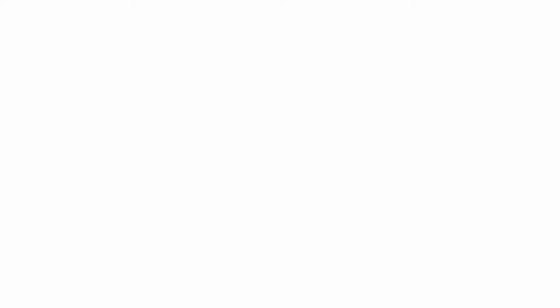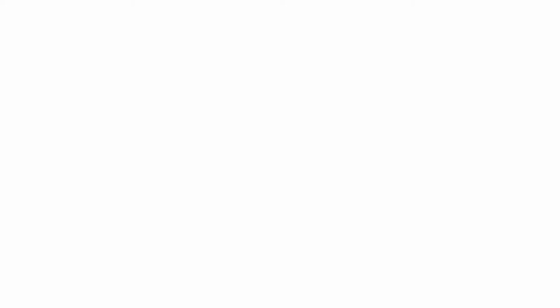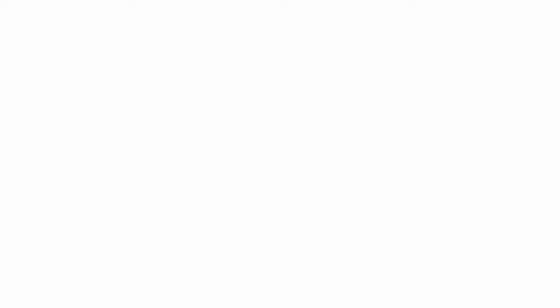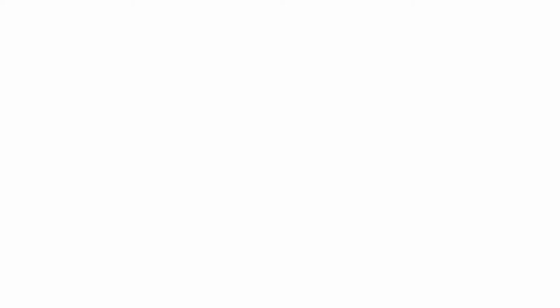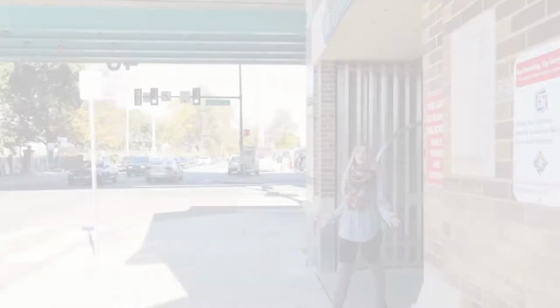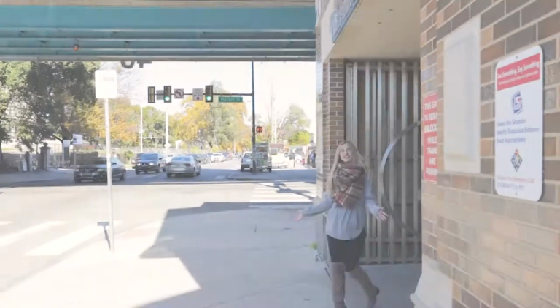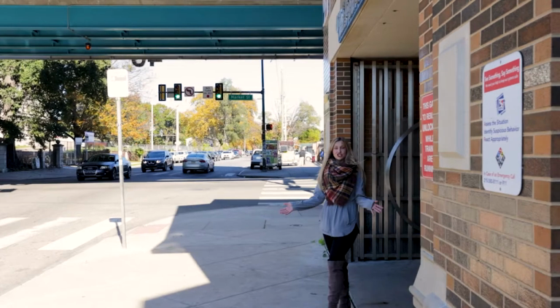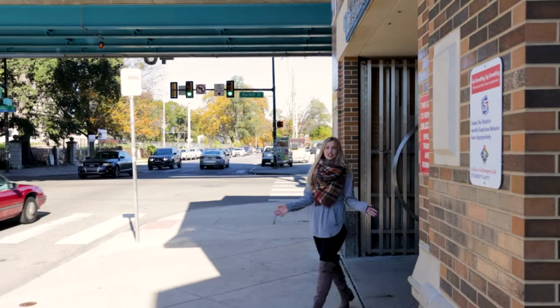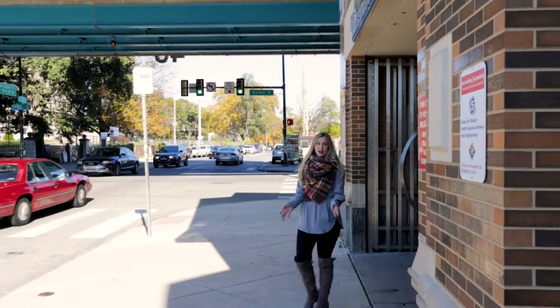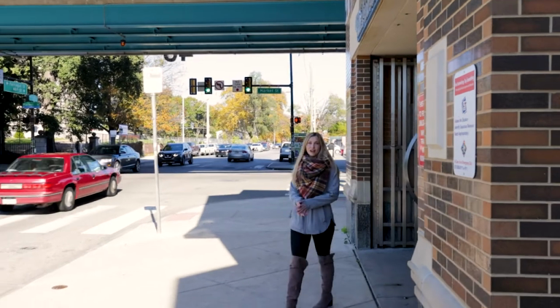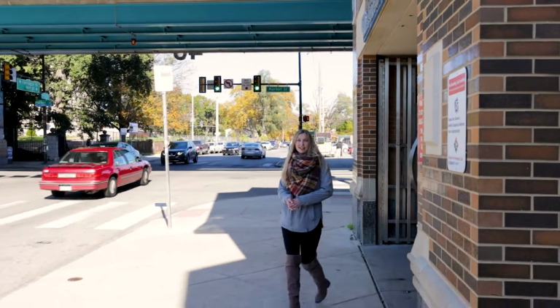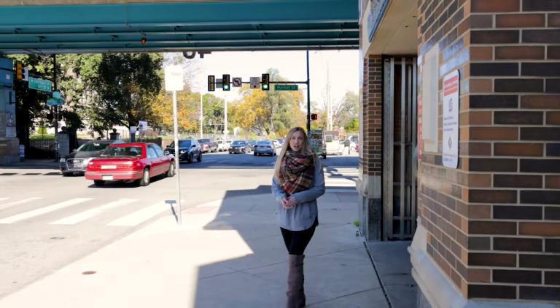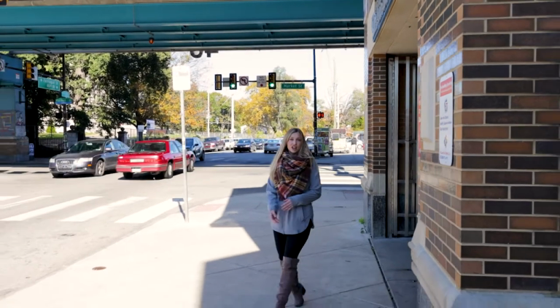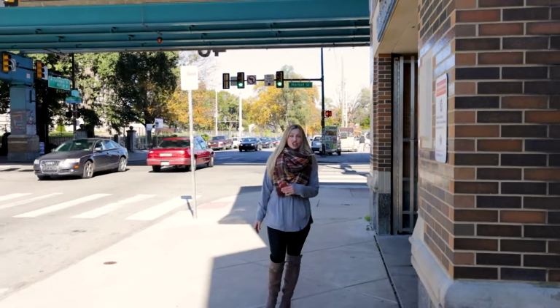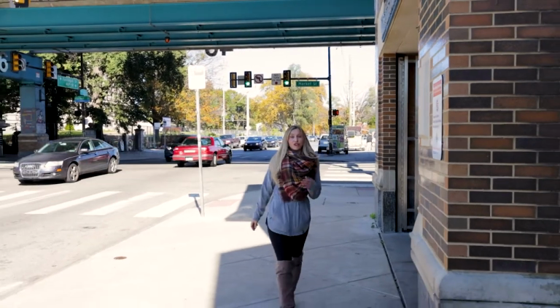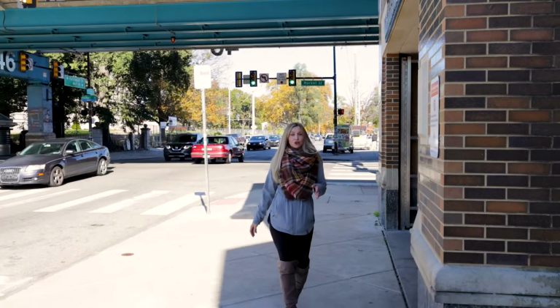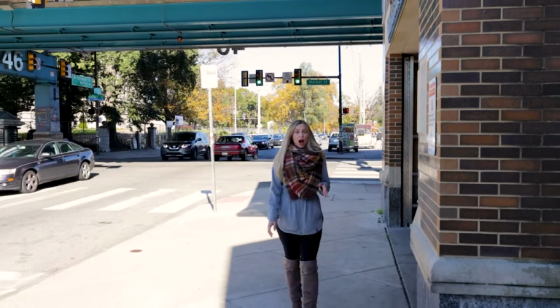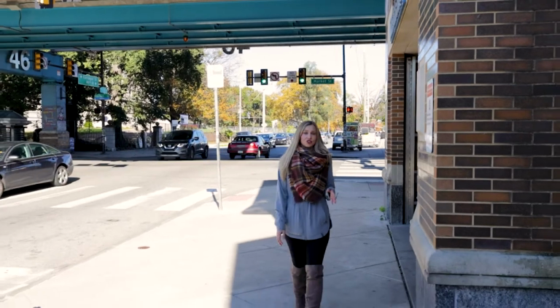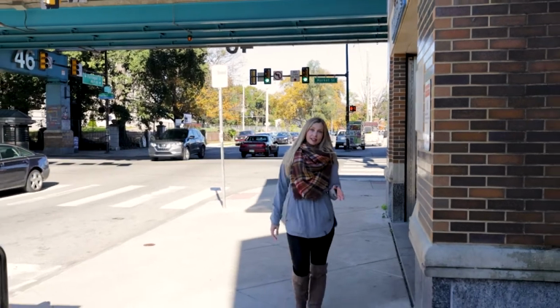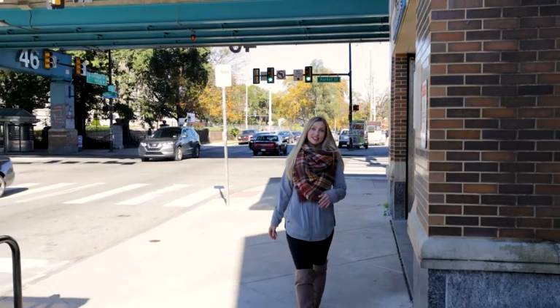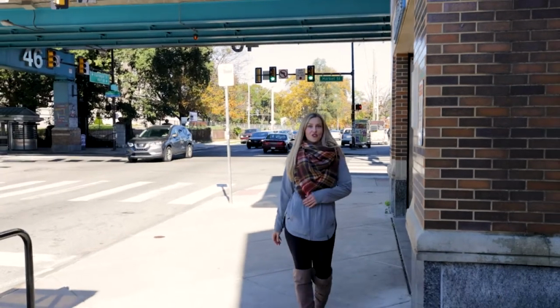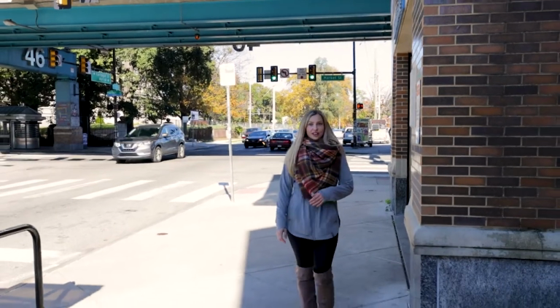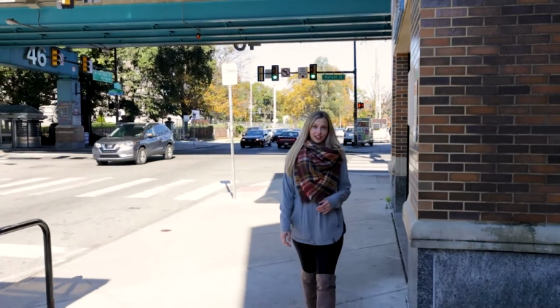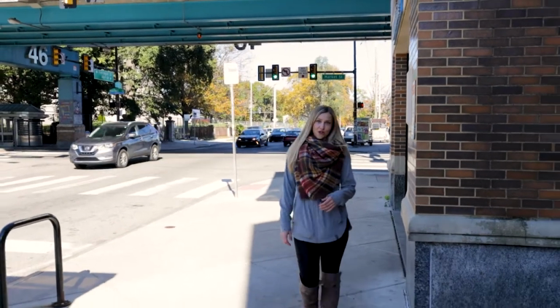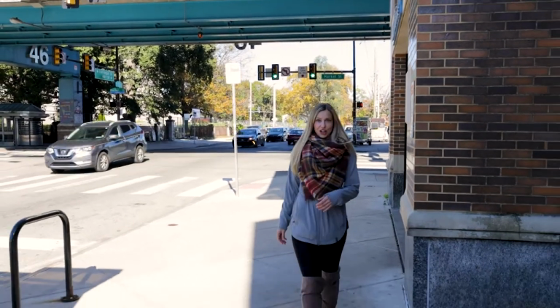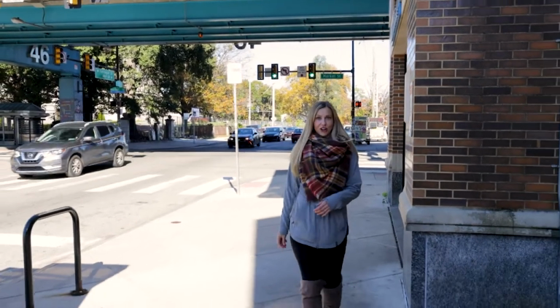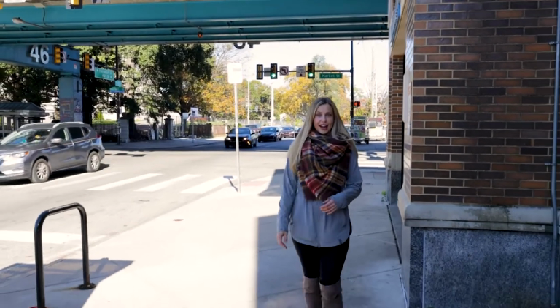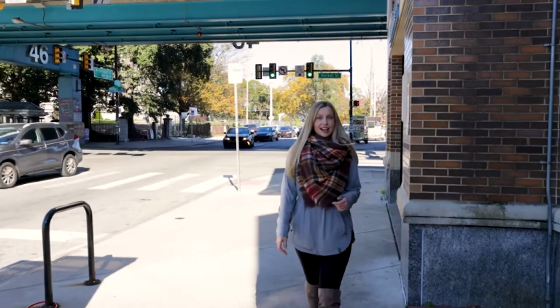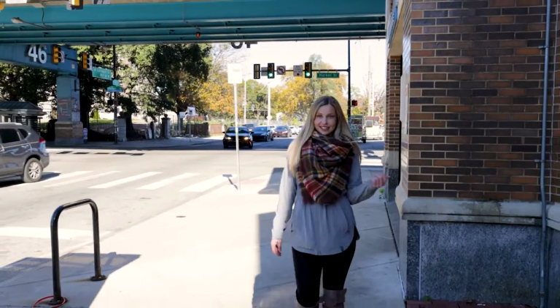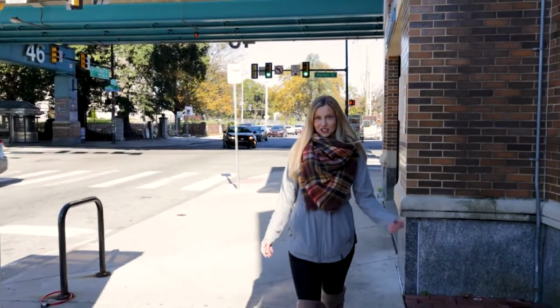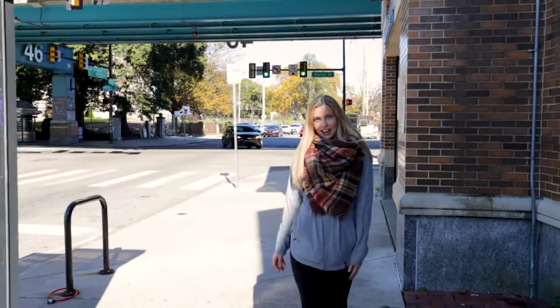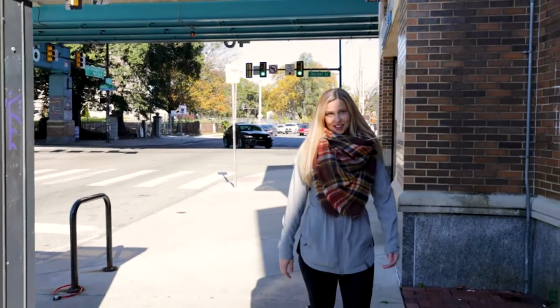I'm here at the 46th Street subway station, just a few blocks from my listing over at Ludlow 43. Let's go check it out.